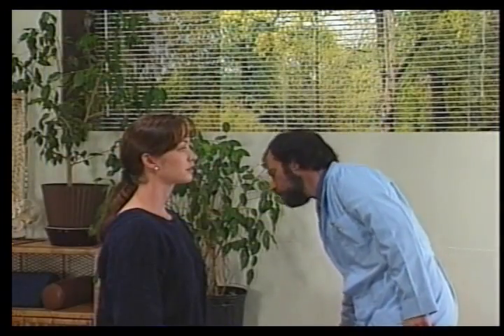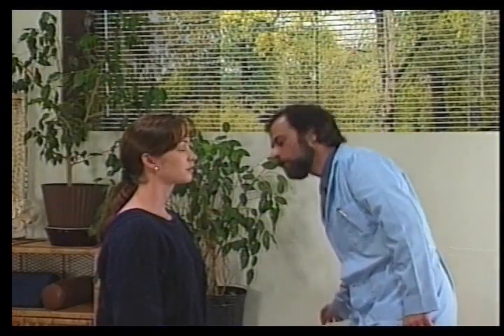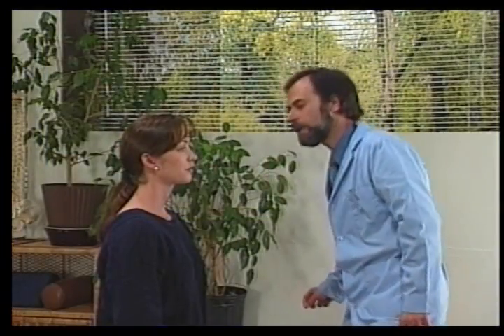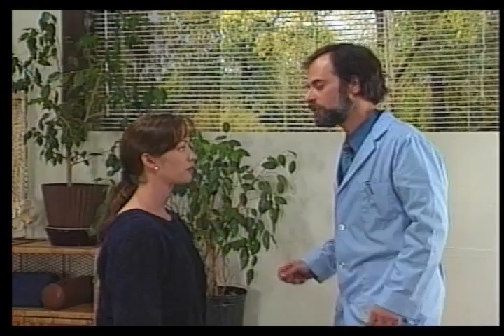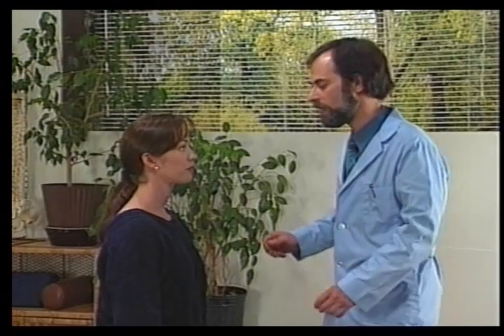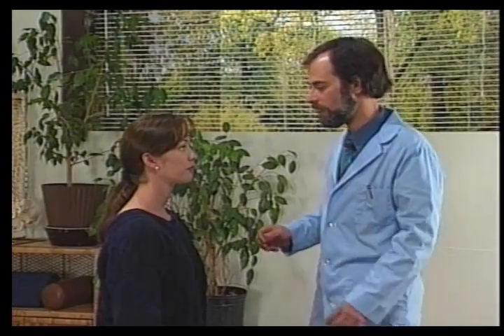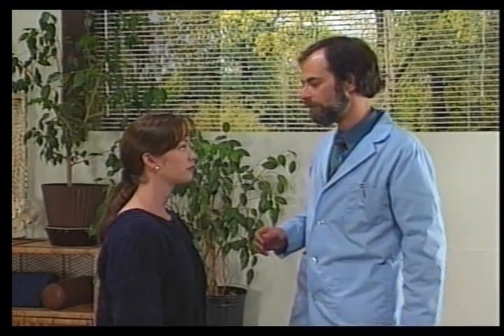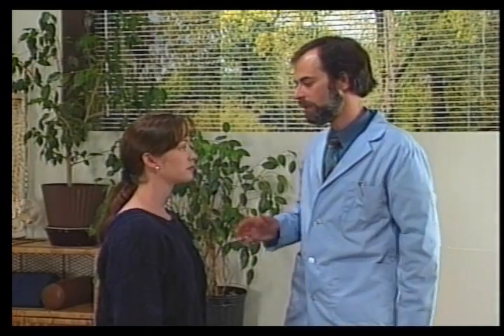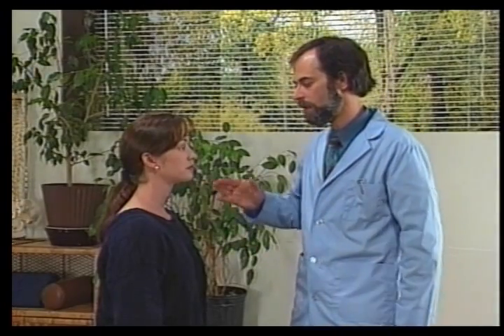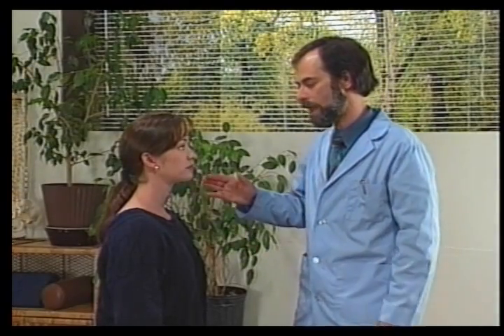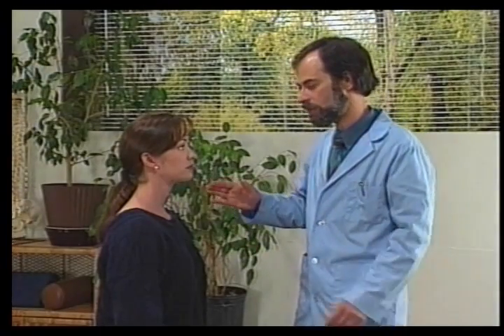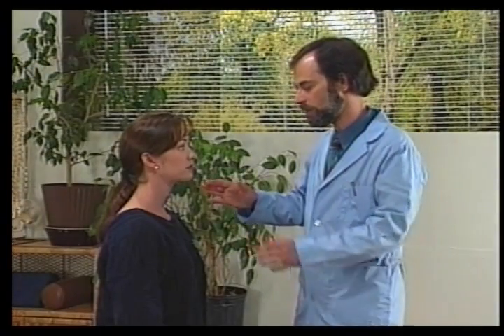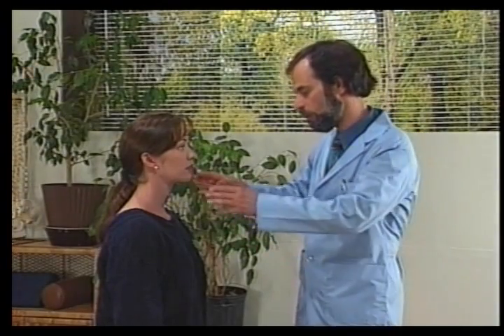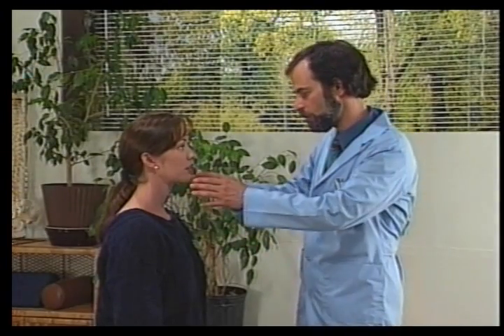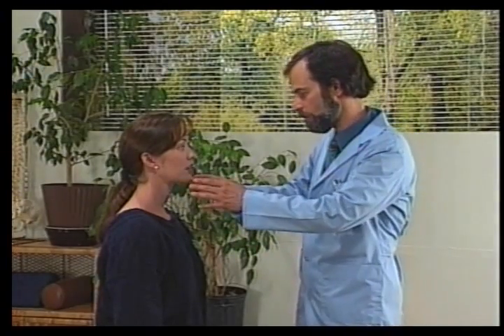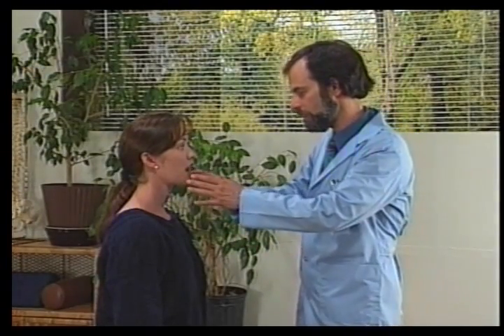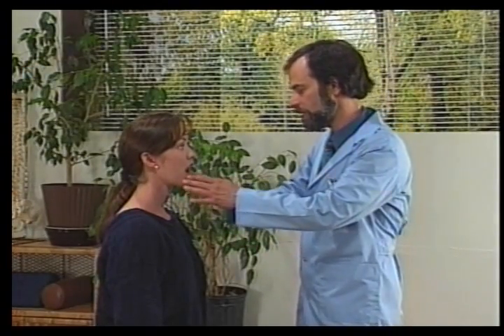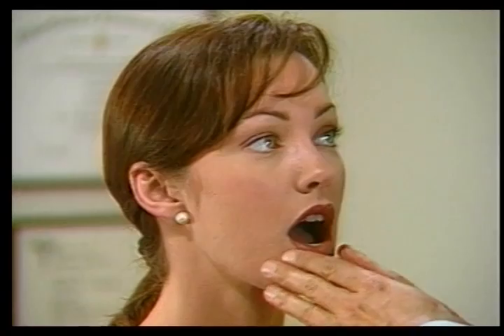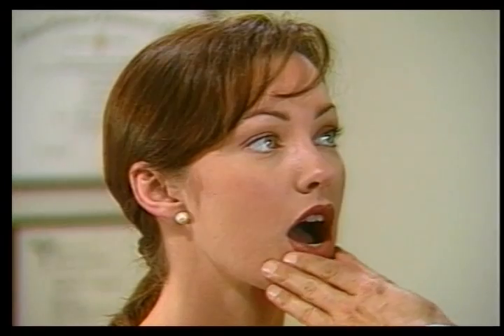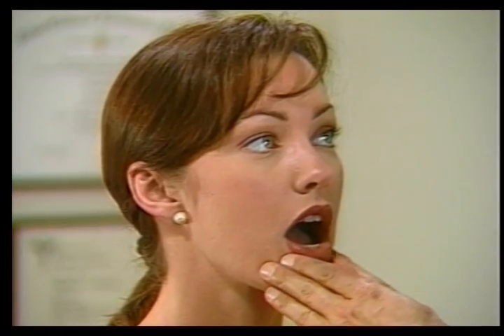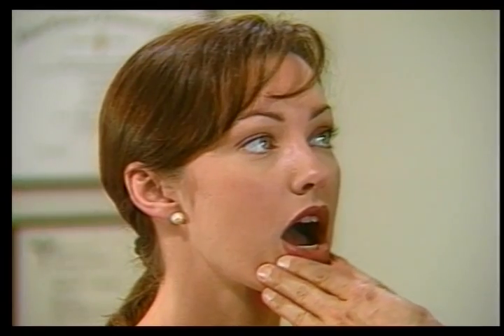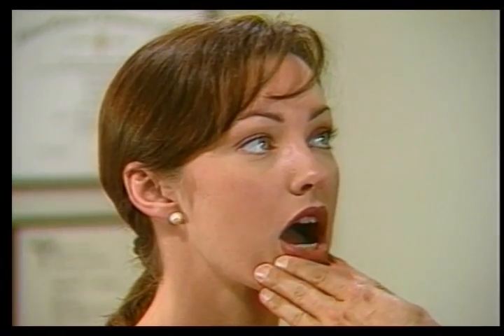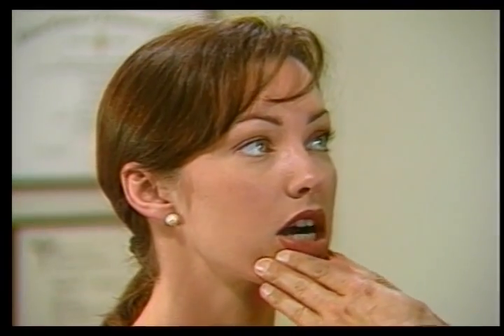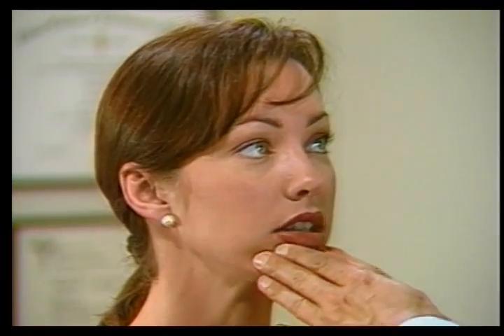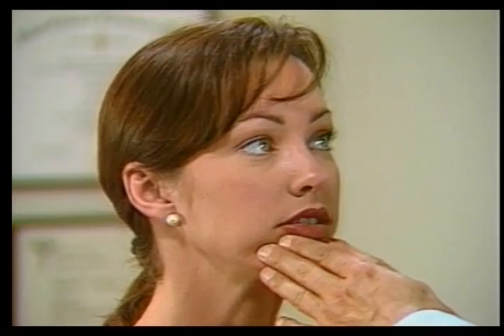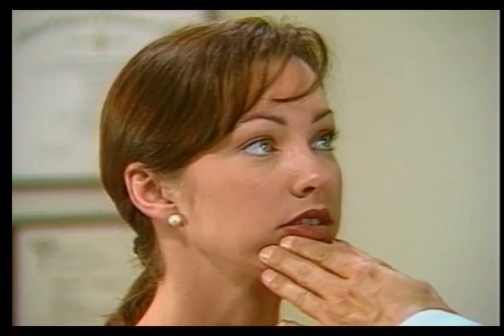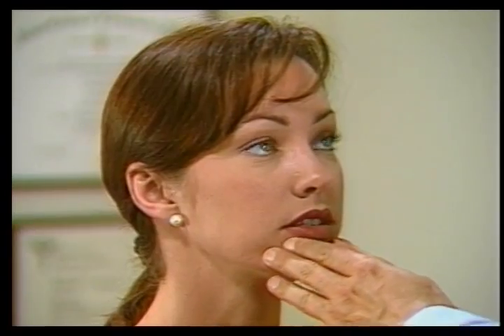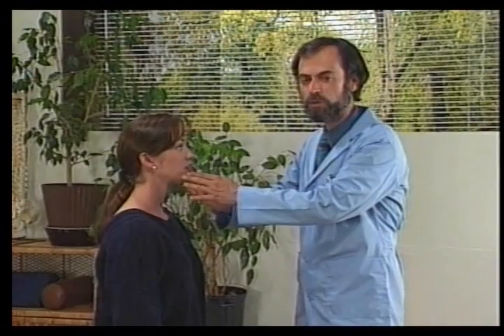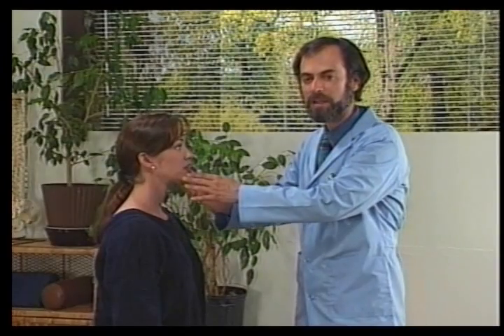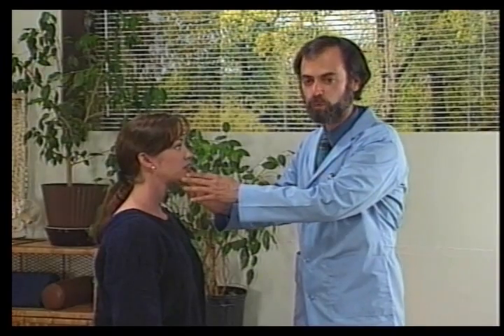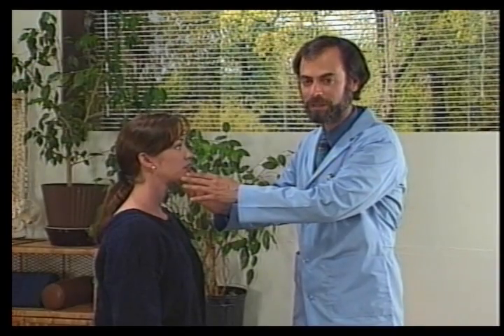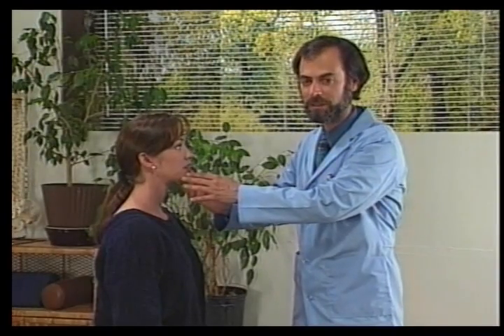Next we test the strength of the masseter muscle. Open your jaw please. Now close it against my resistance. We're checking for weakness here.